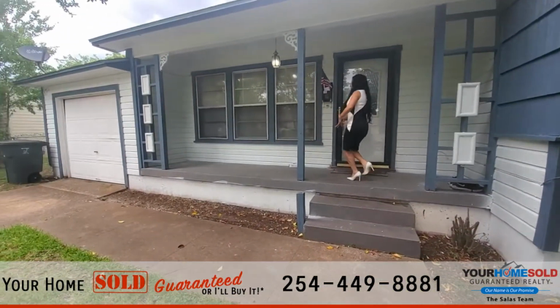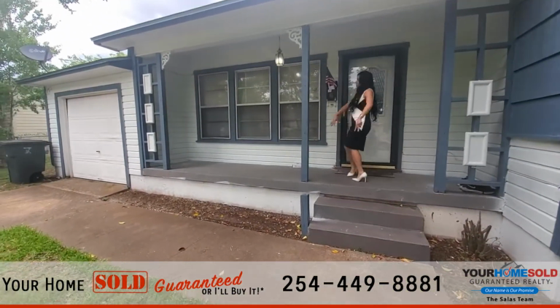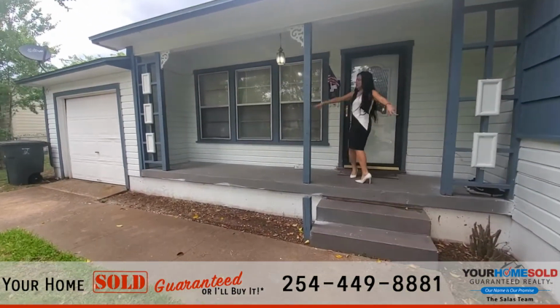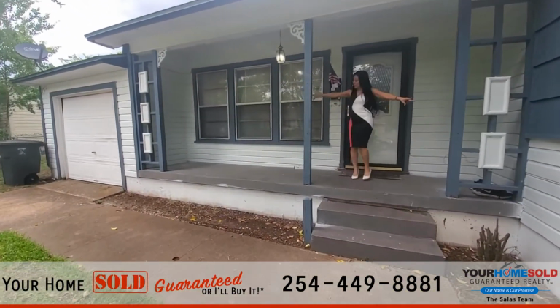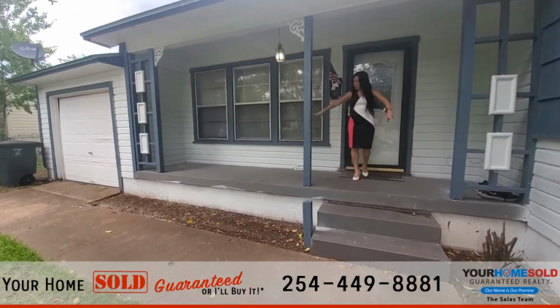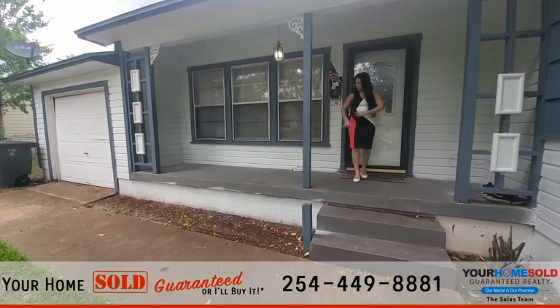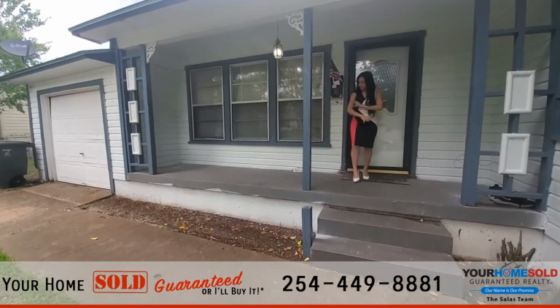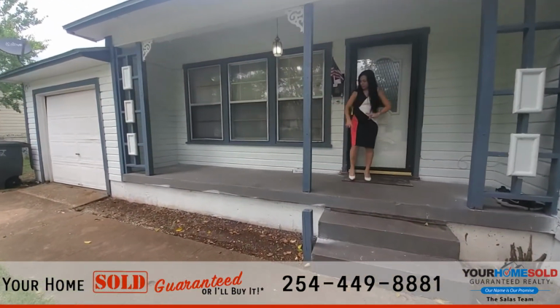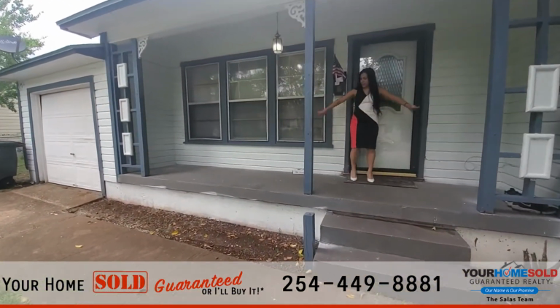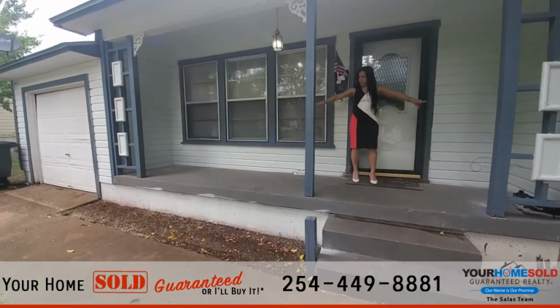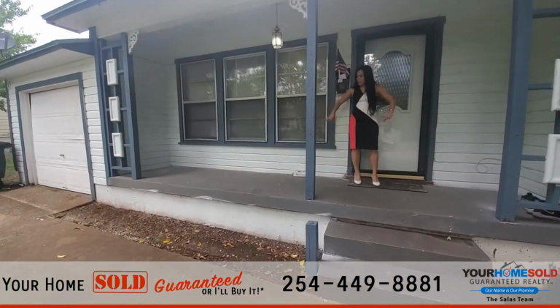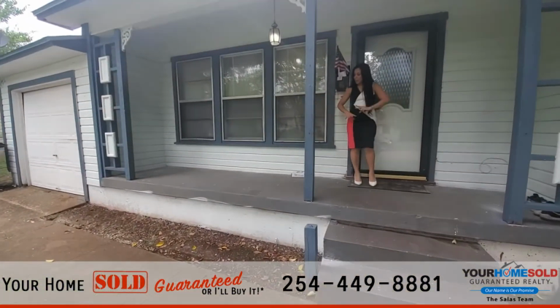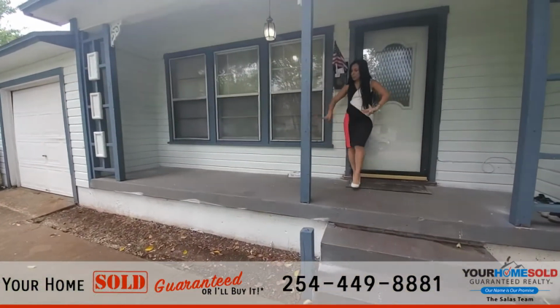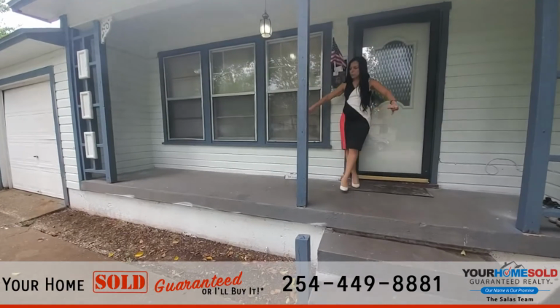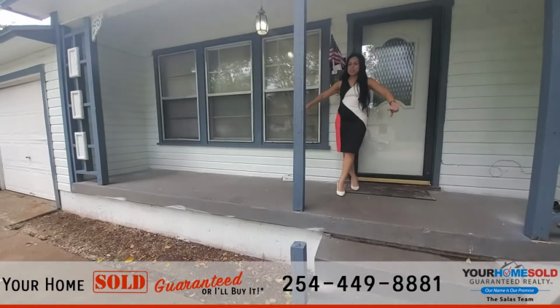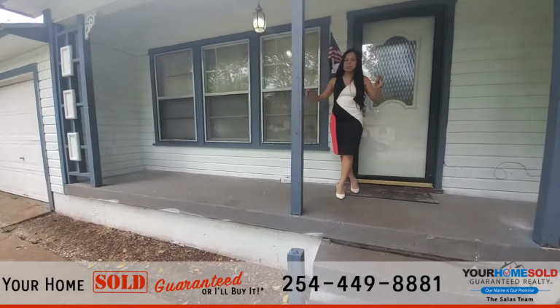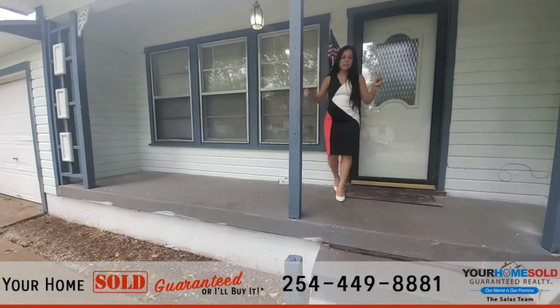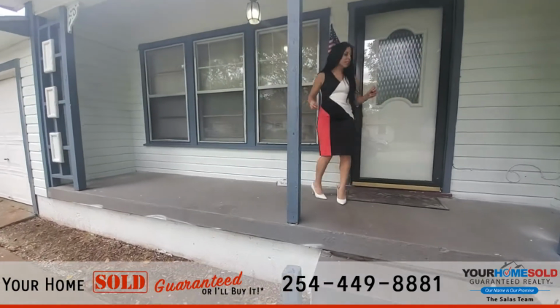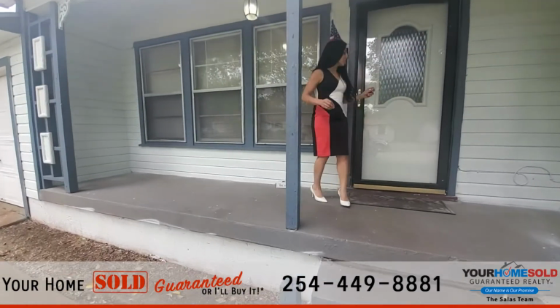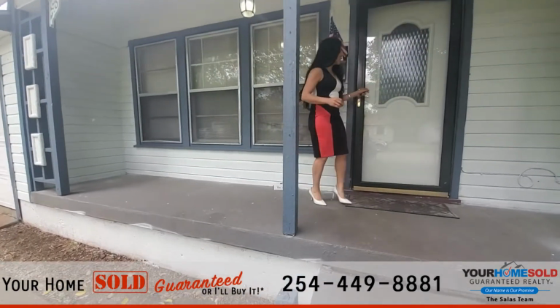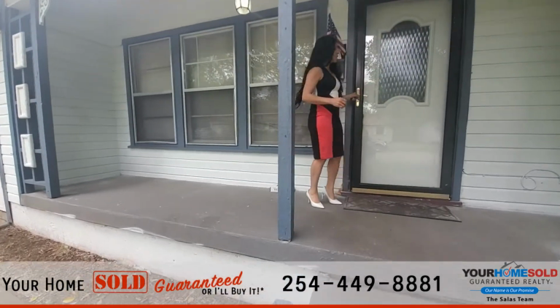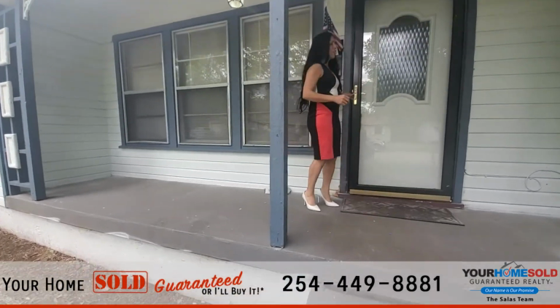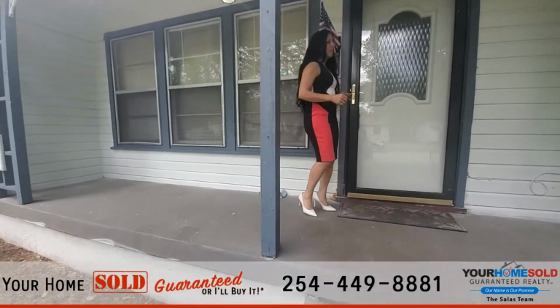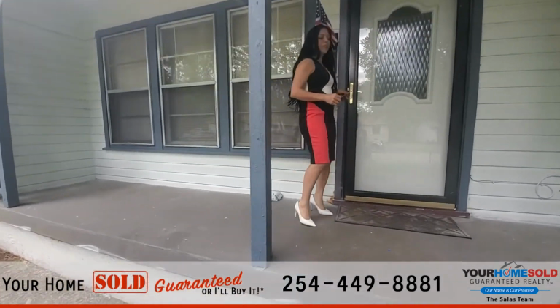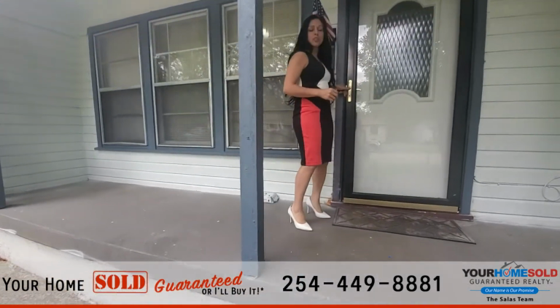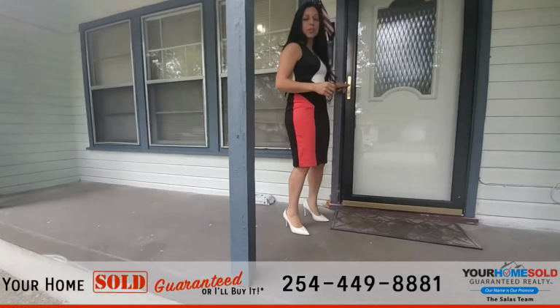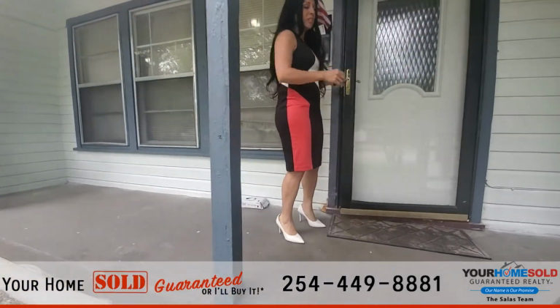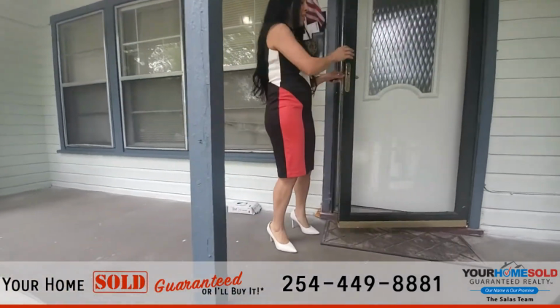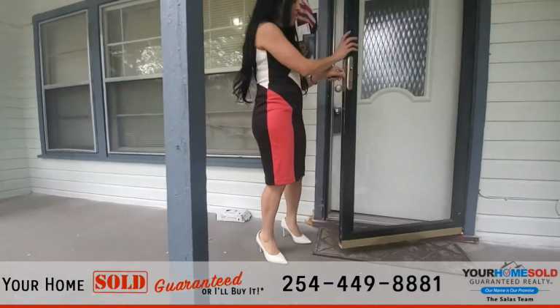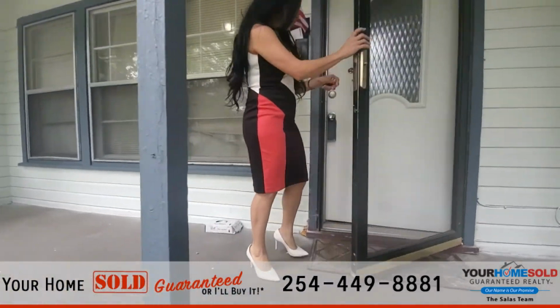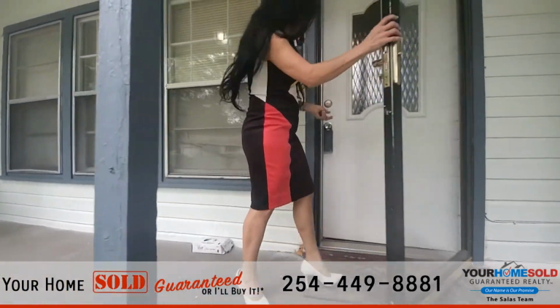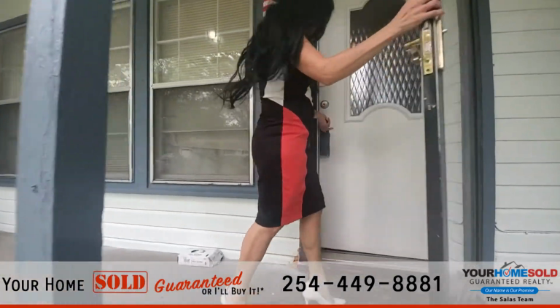You'll notice that right here you have this large porch. Really nice to be sitting out here enjoying the Texas afternoons.